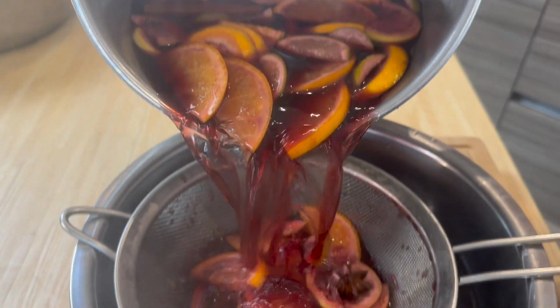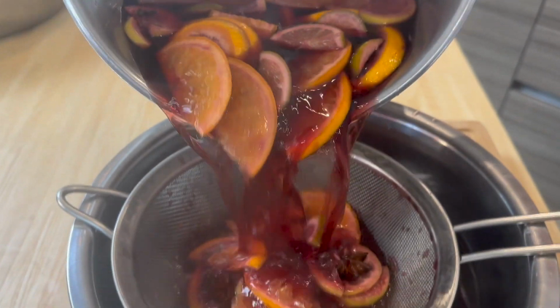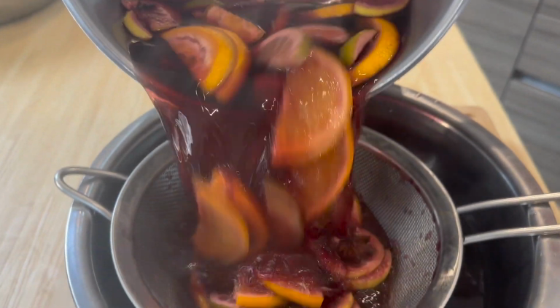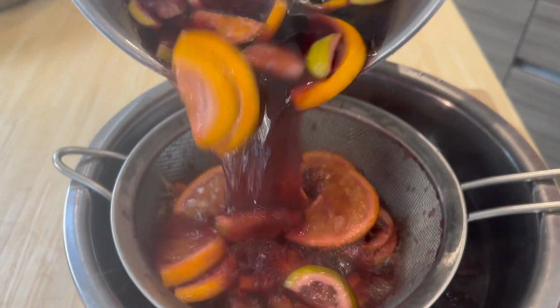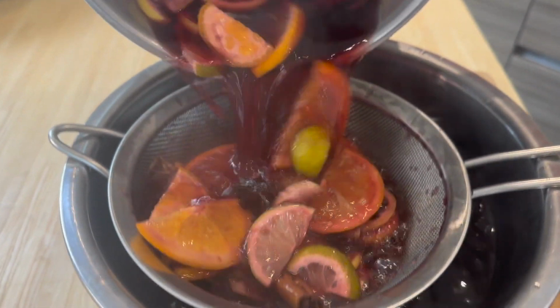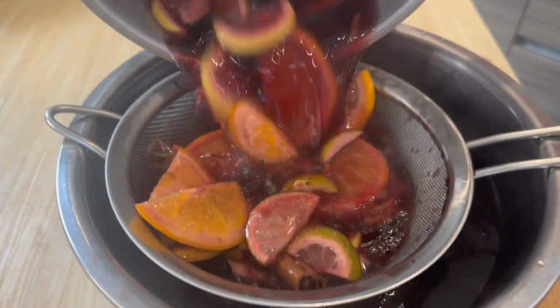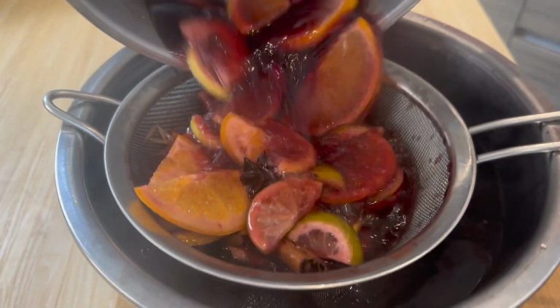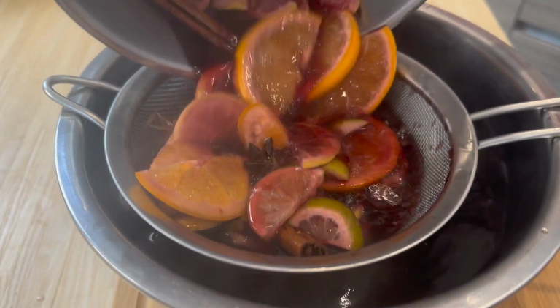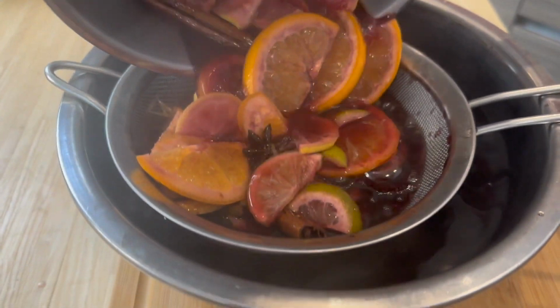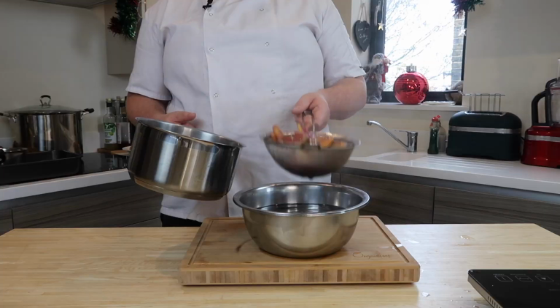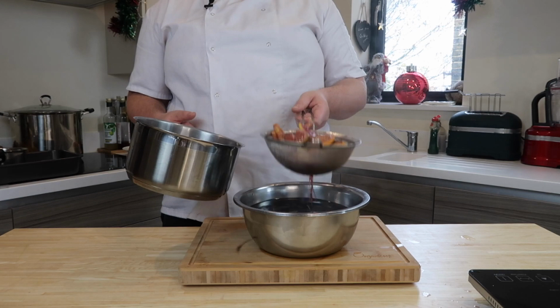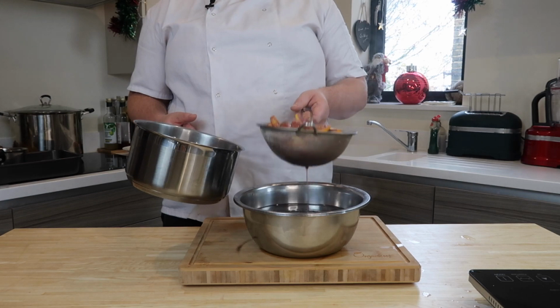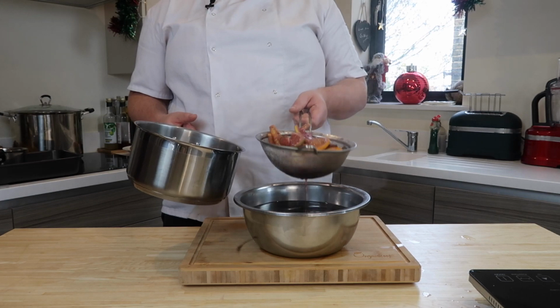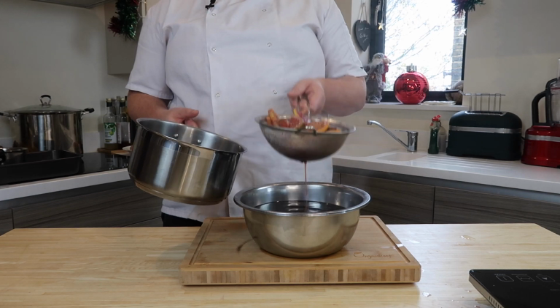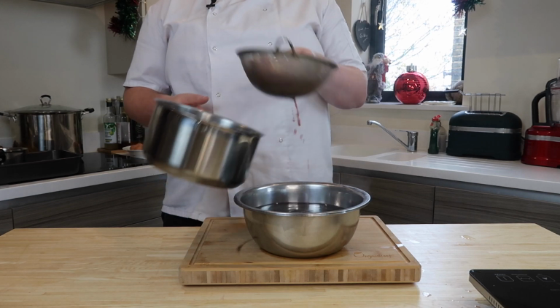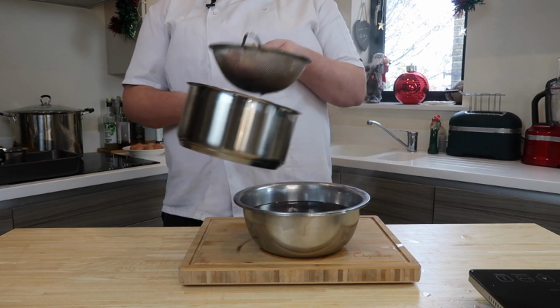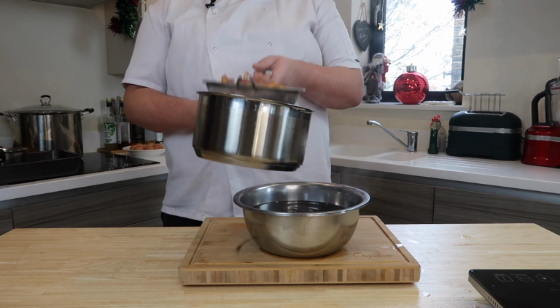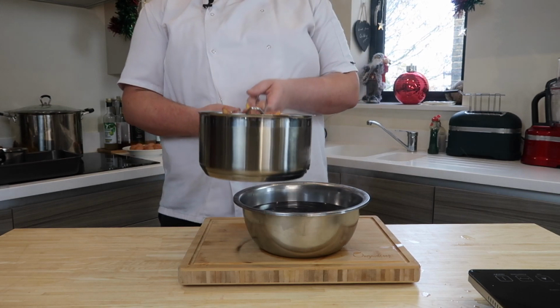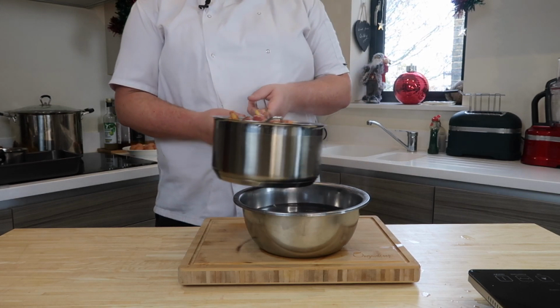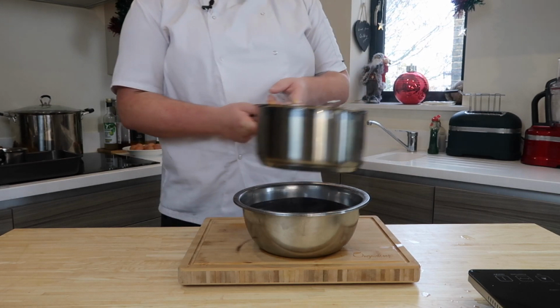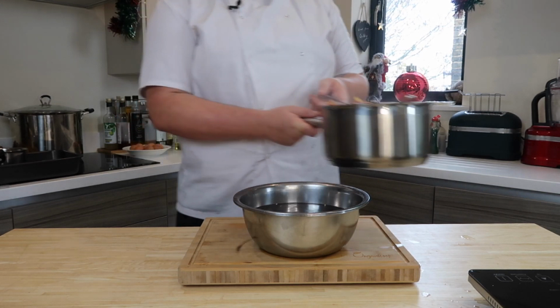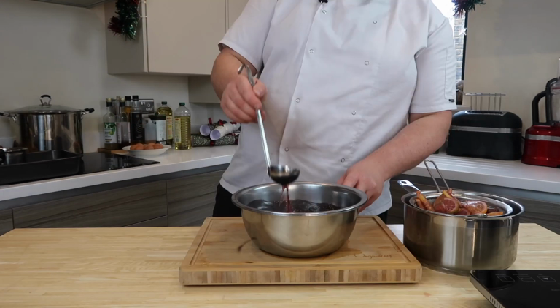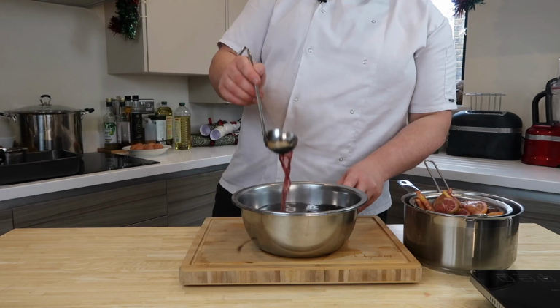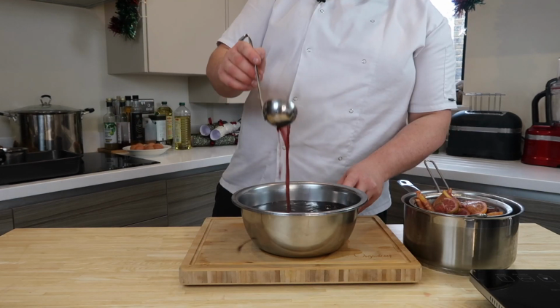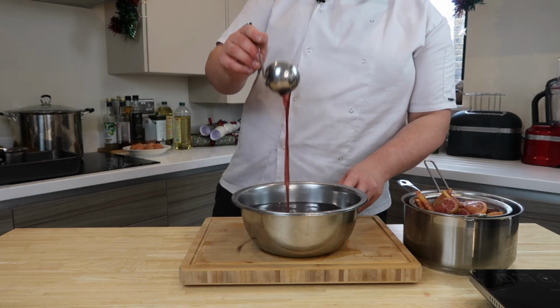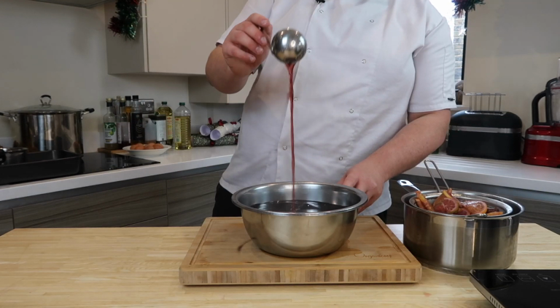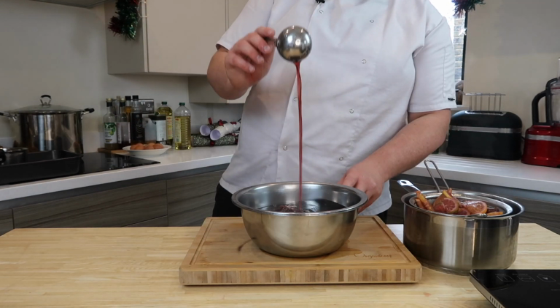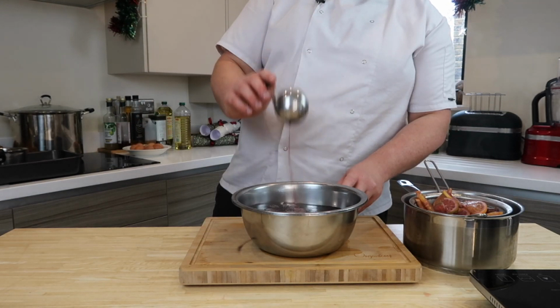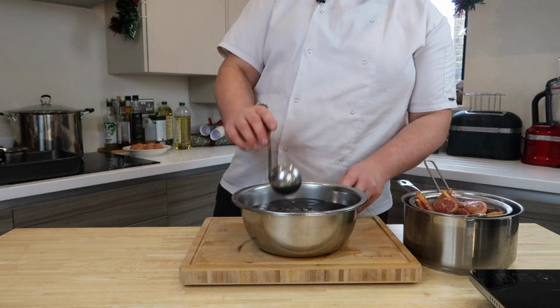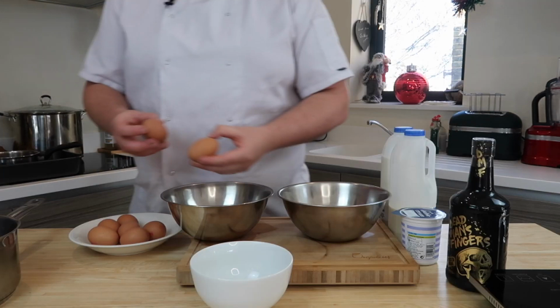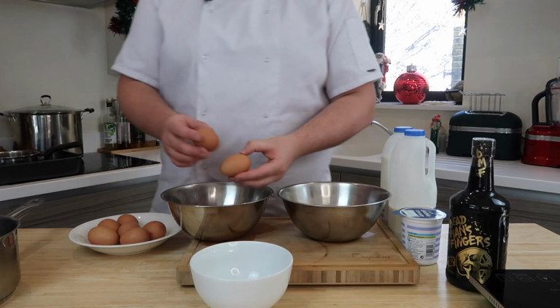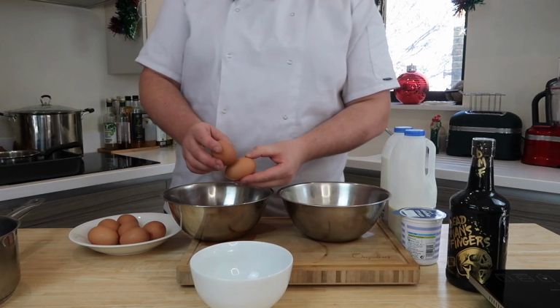Steep it for 10 minutes and that is it — ready to rock. Strain off, cool down and keep for Christmas, or serve straight away.